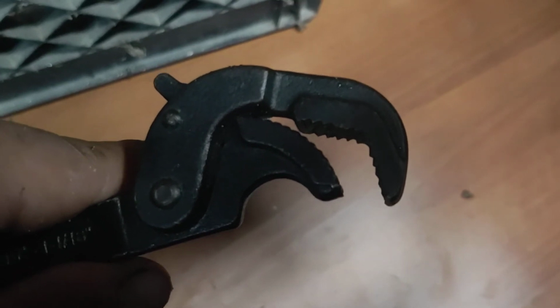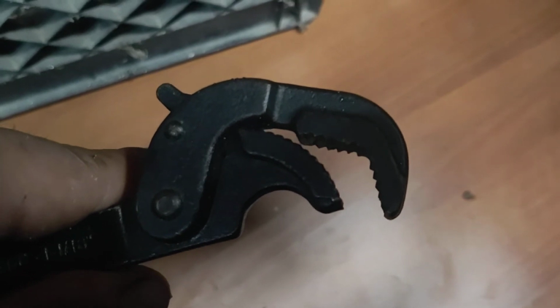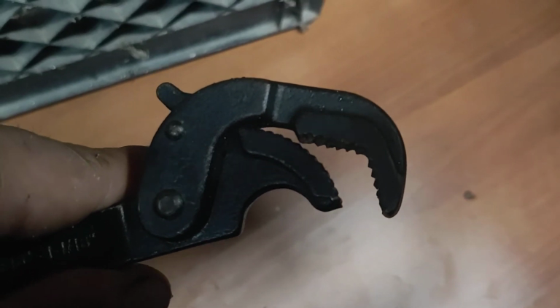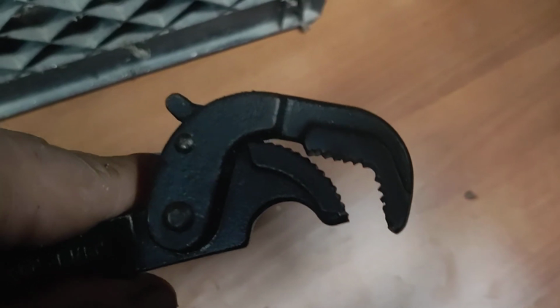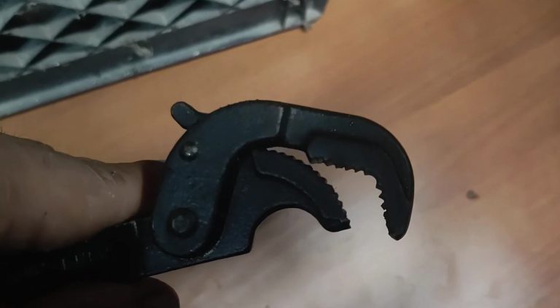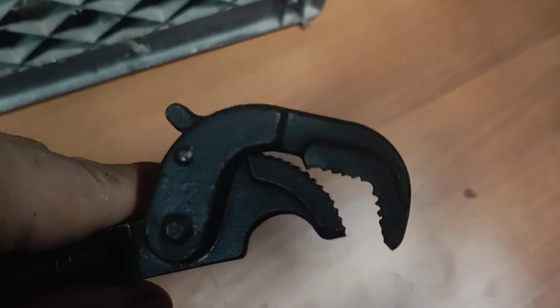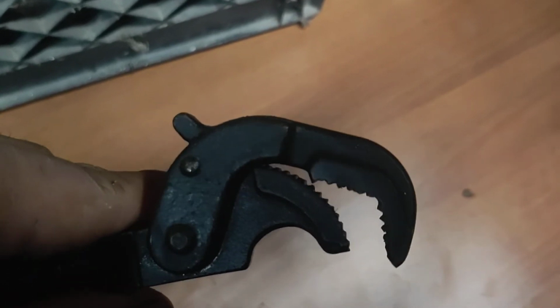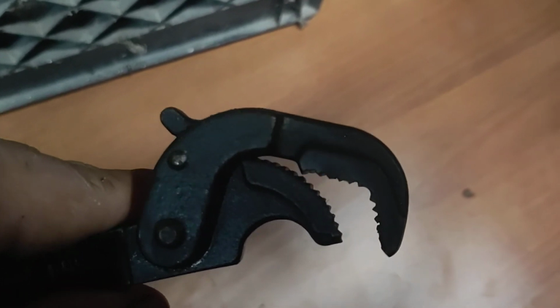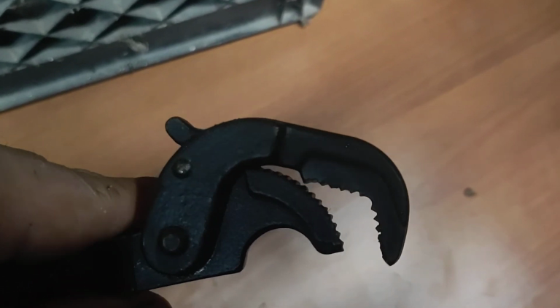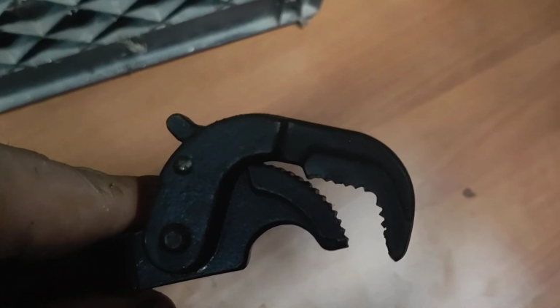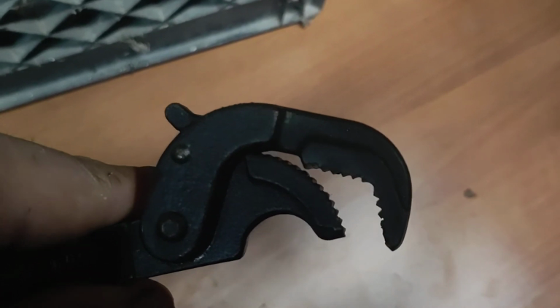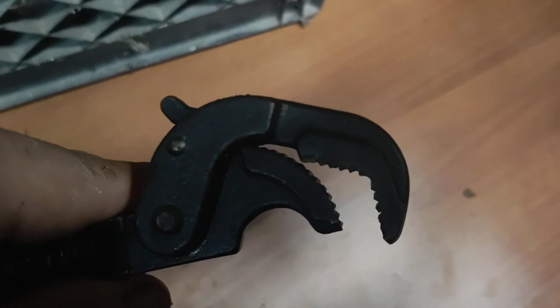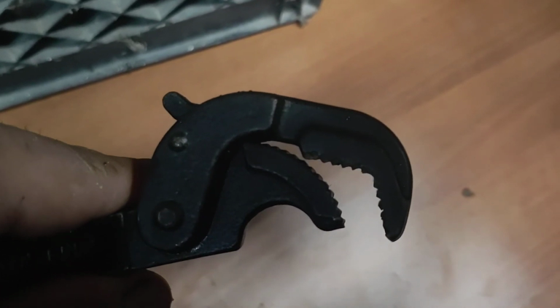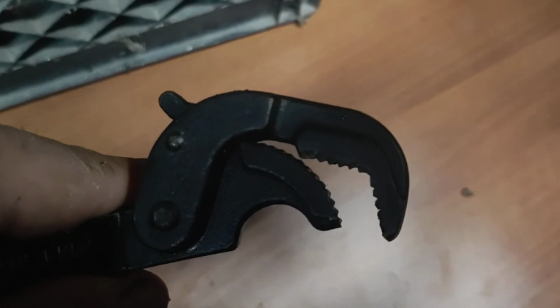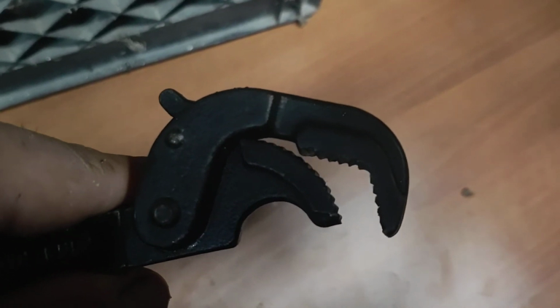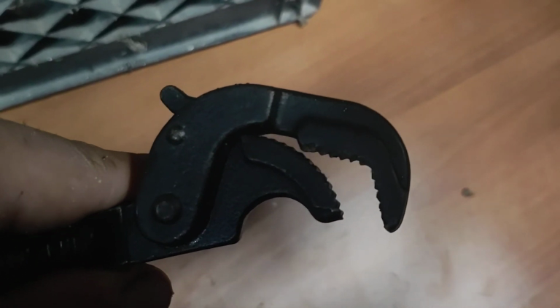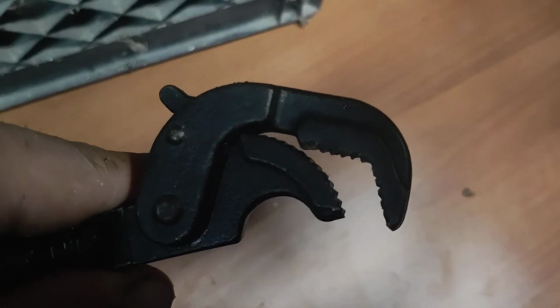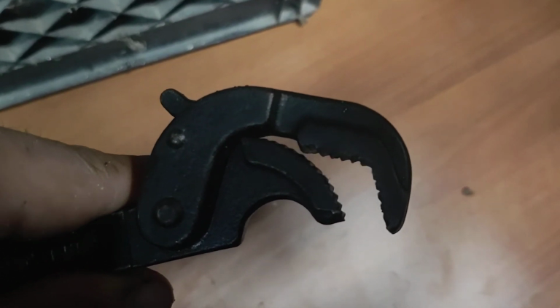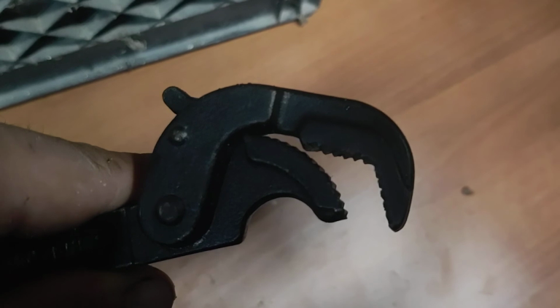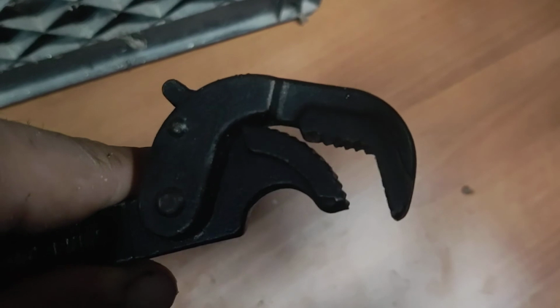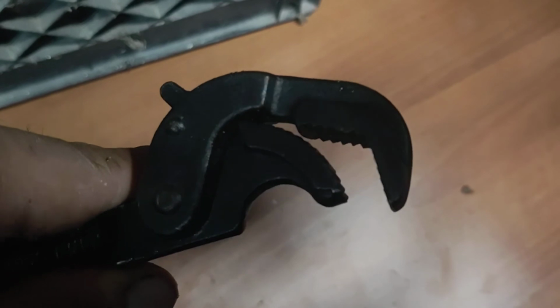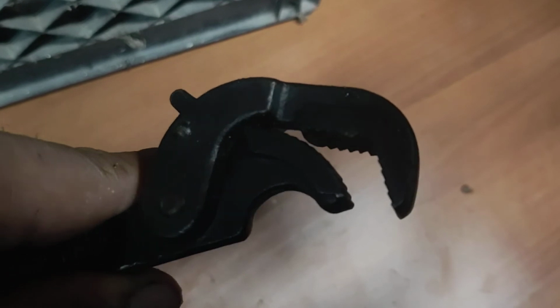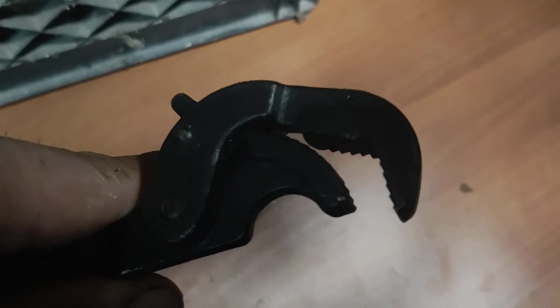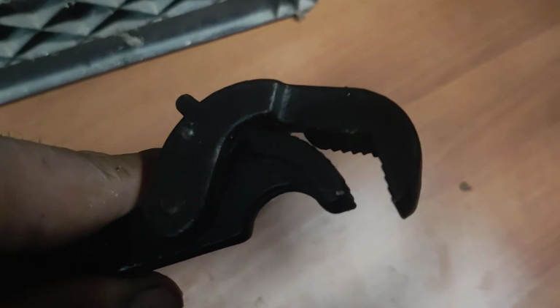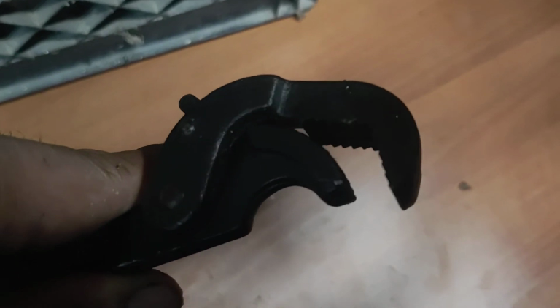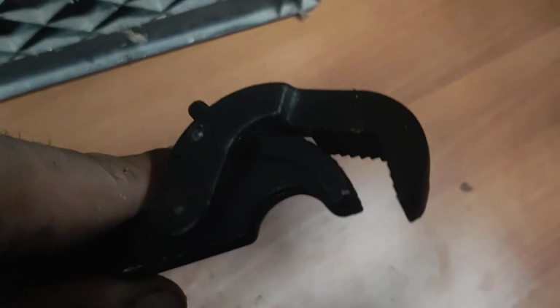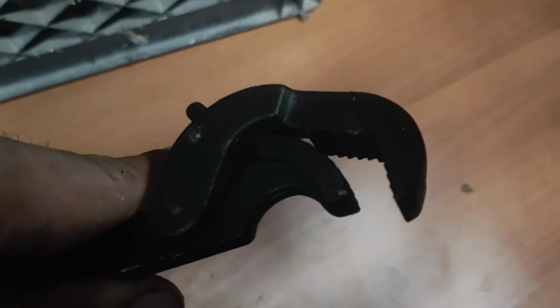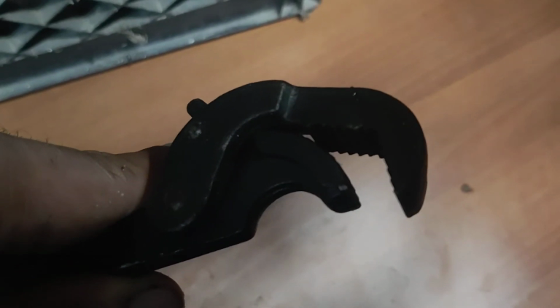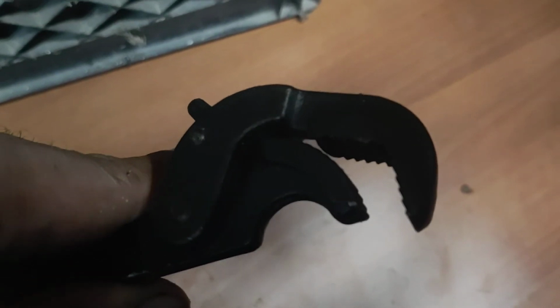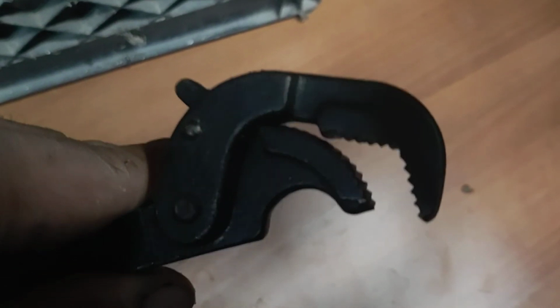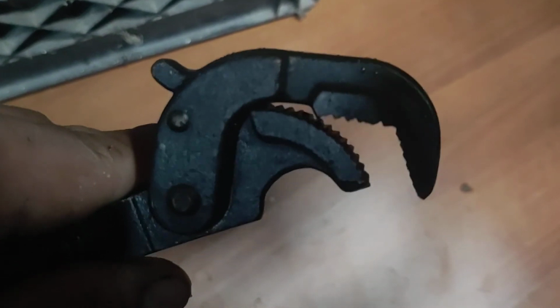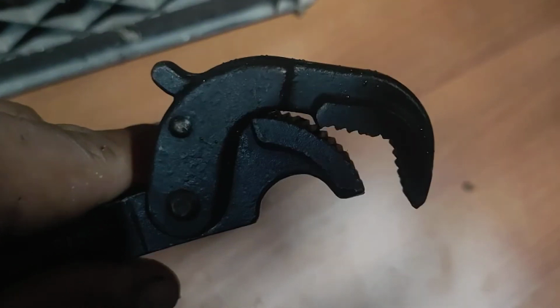It automatically adjusts to the bolt size you're taking off, and that helps tremendously.